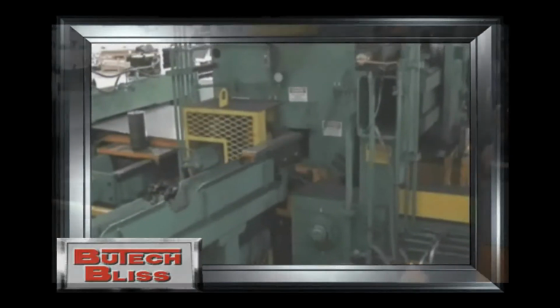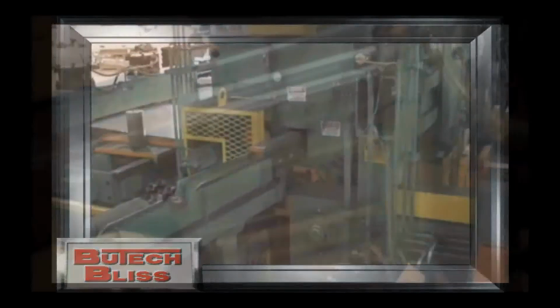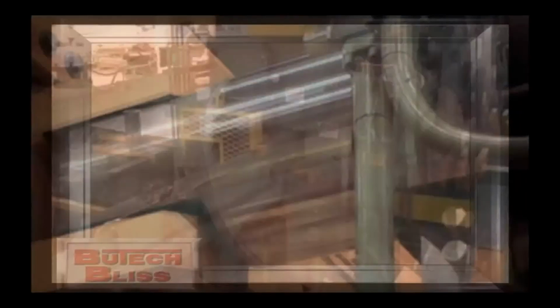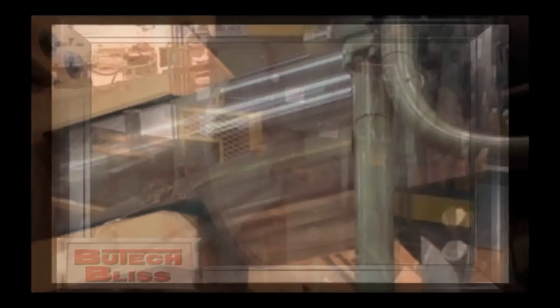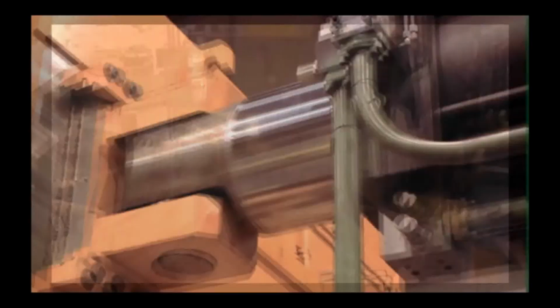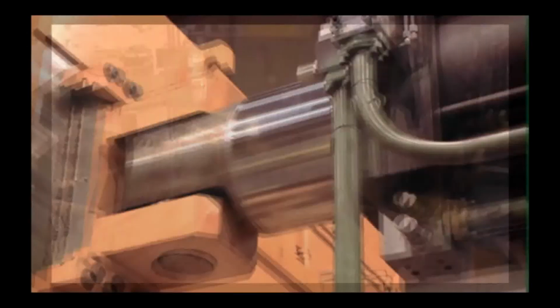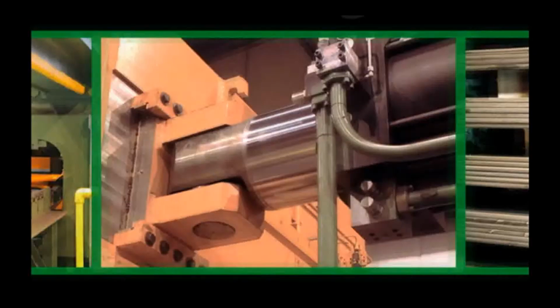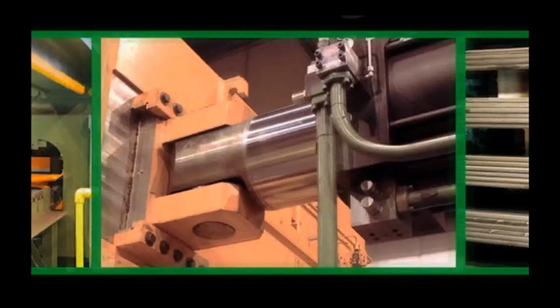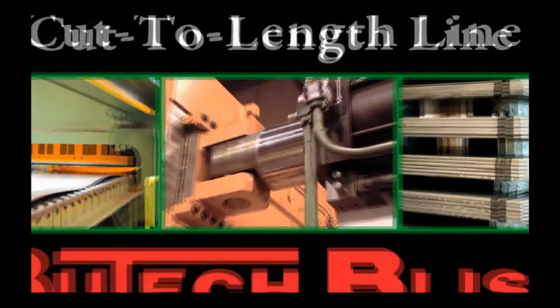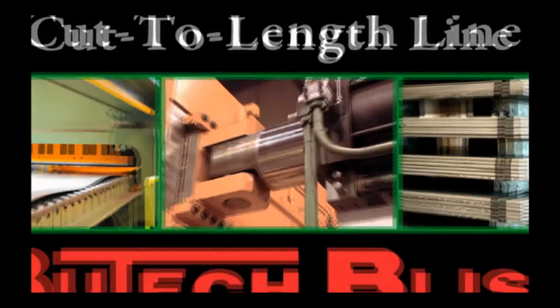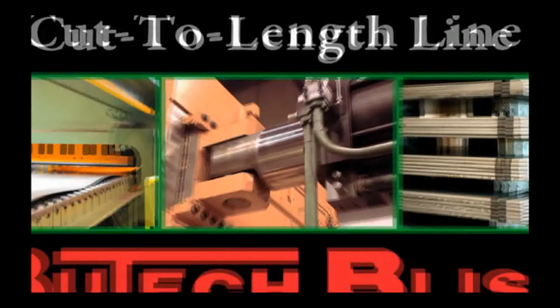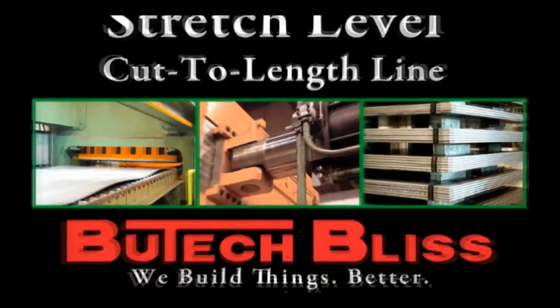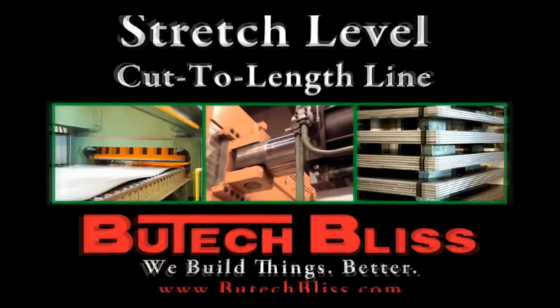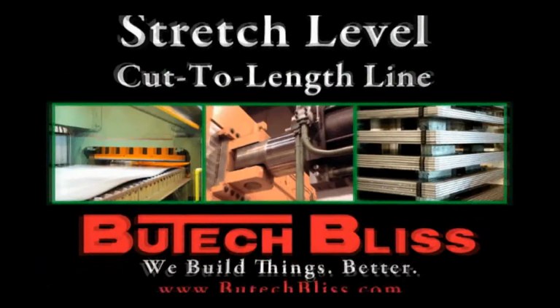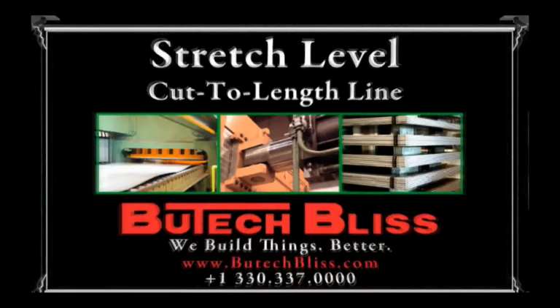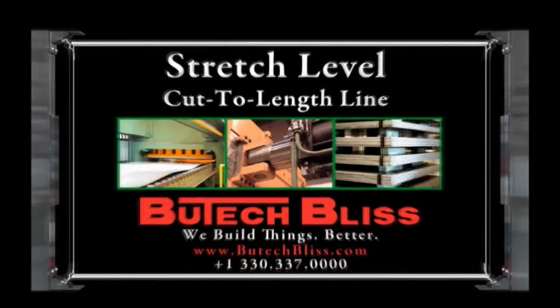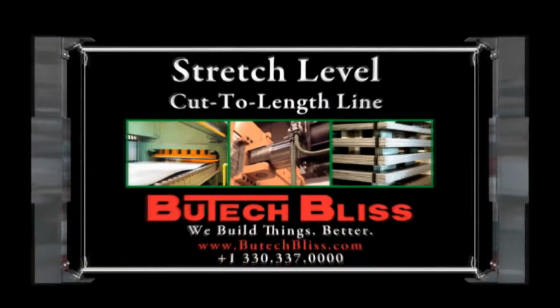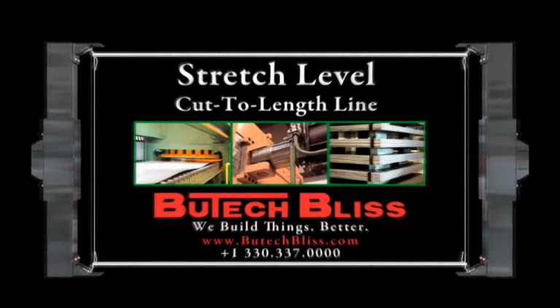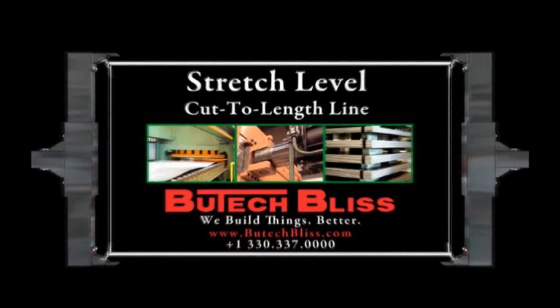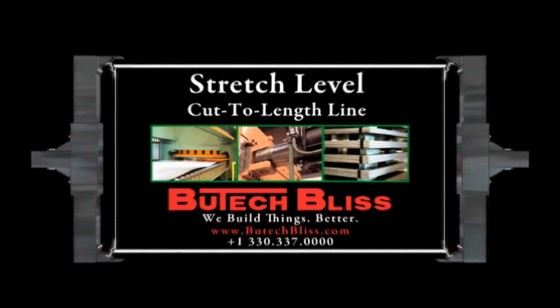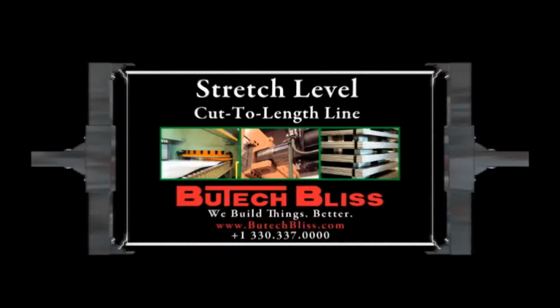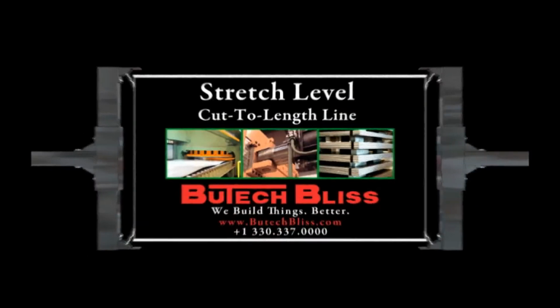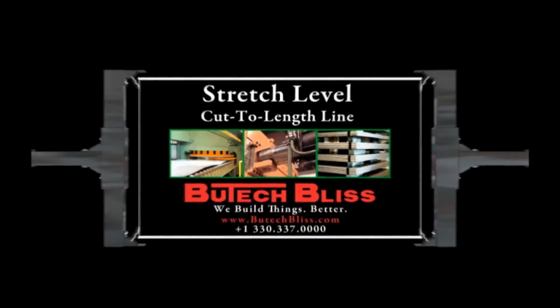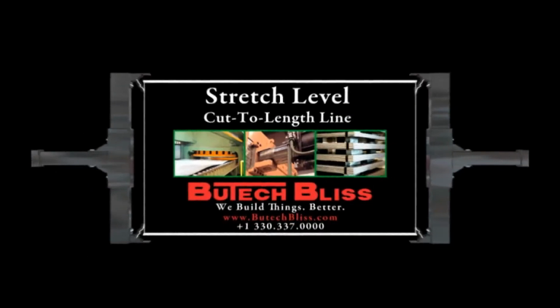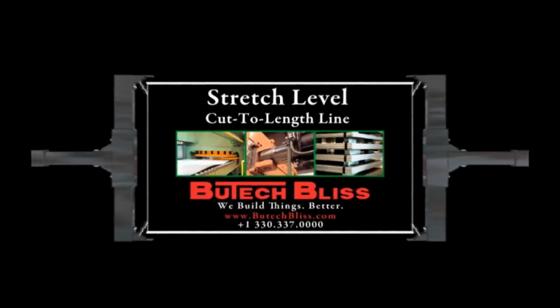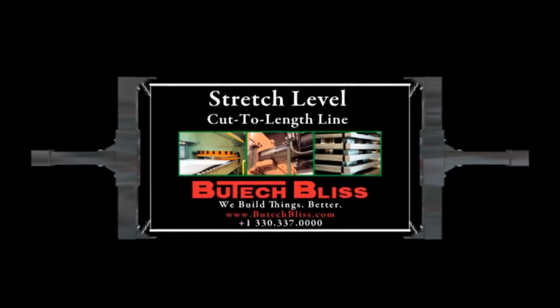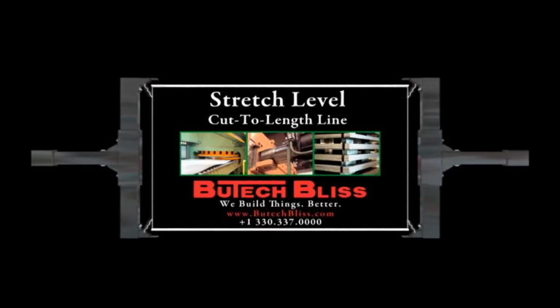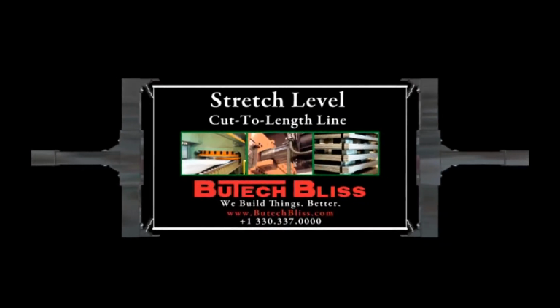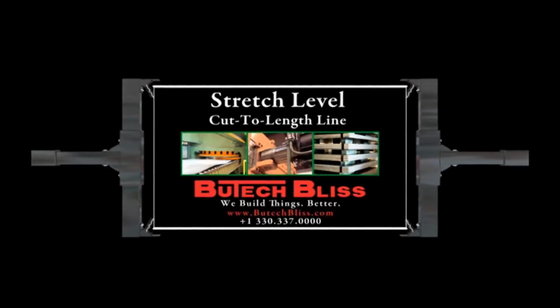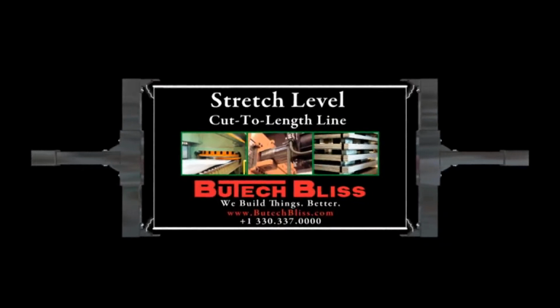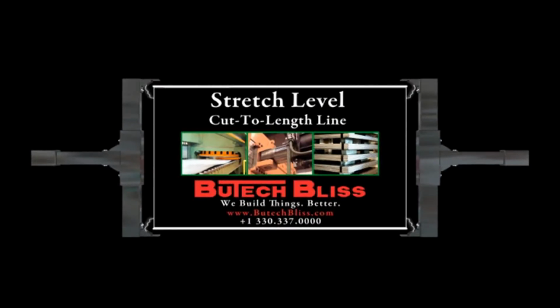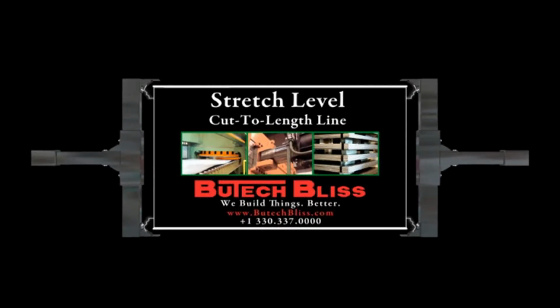When purchasing your next cut-to-length line, contact Butech Bliss to get things built better.